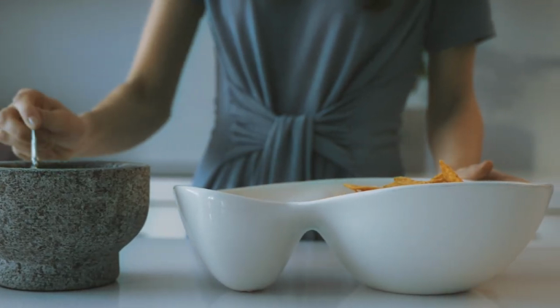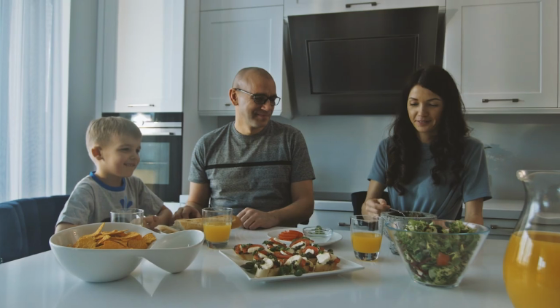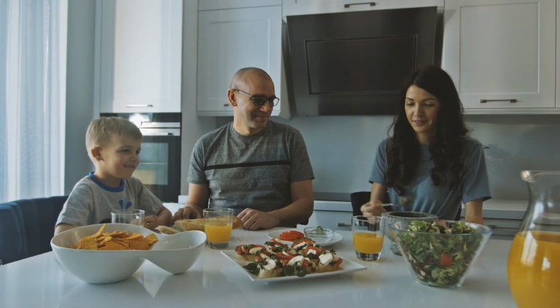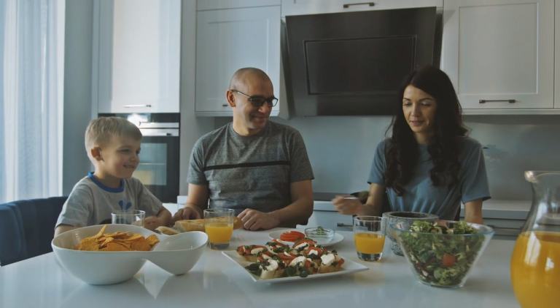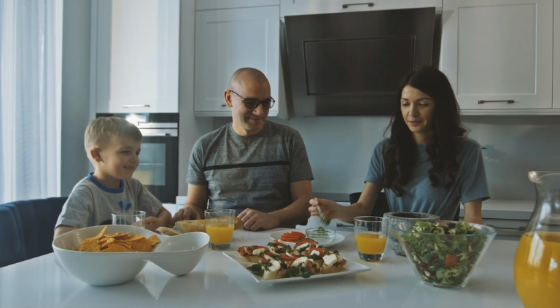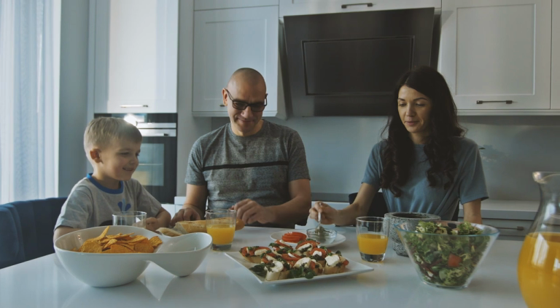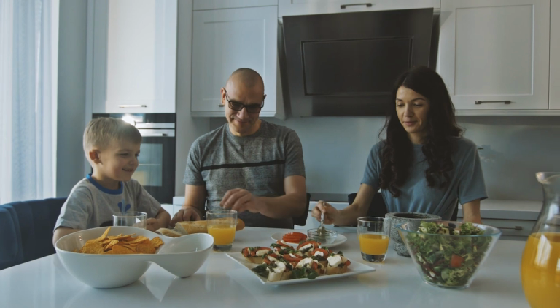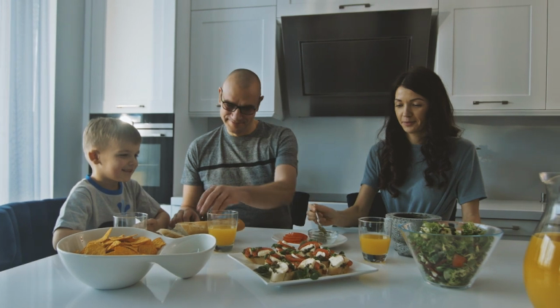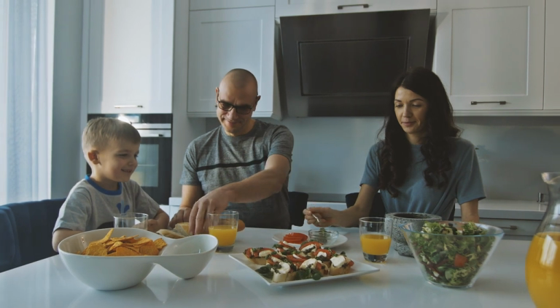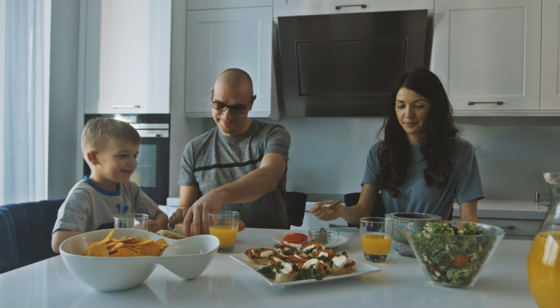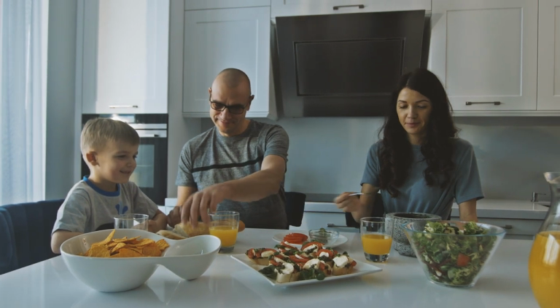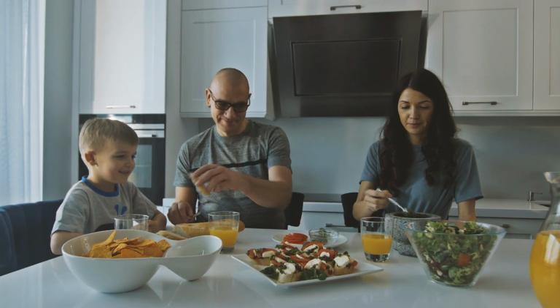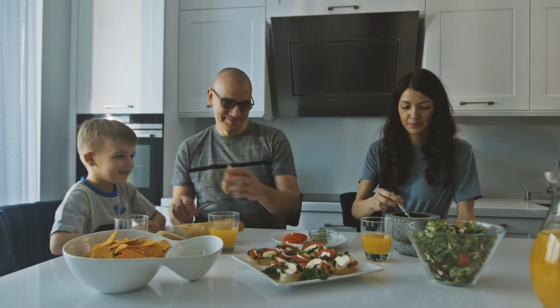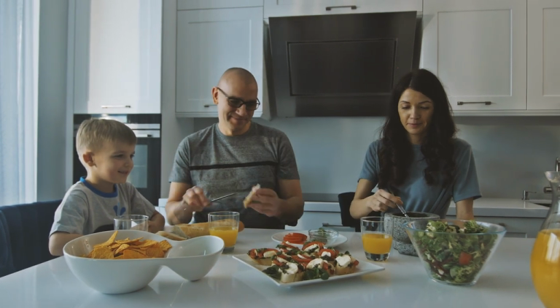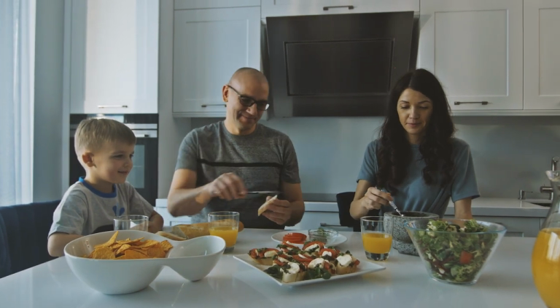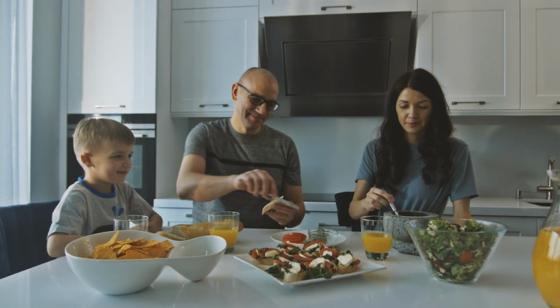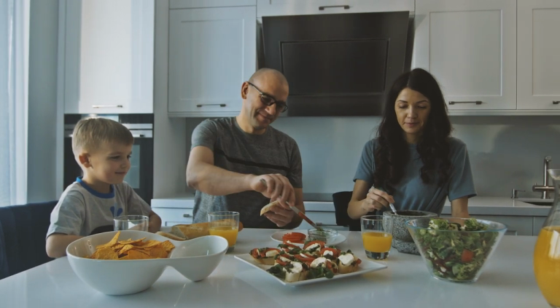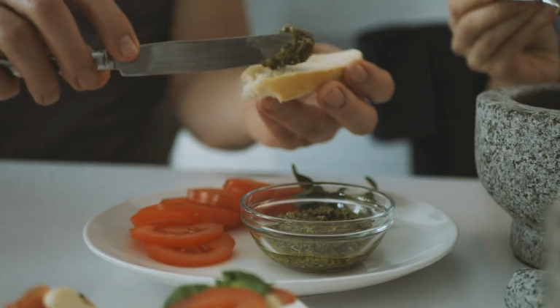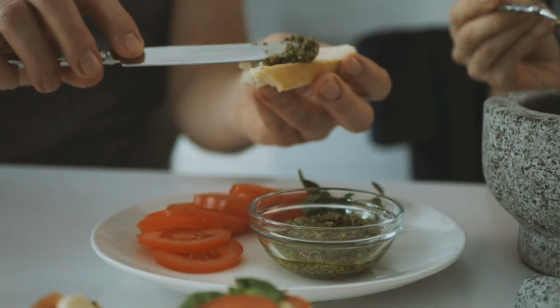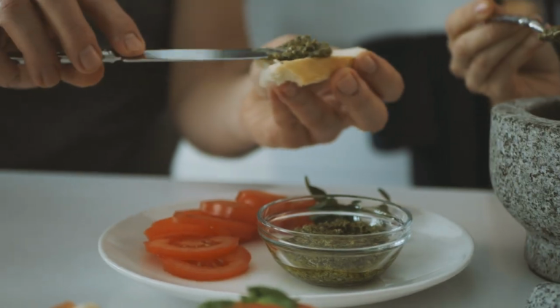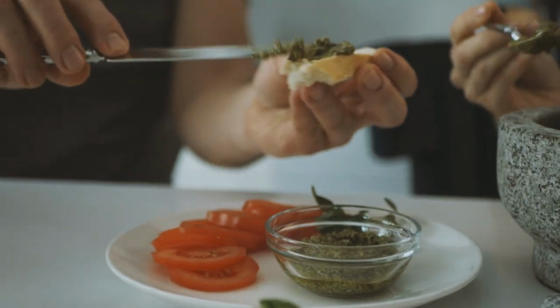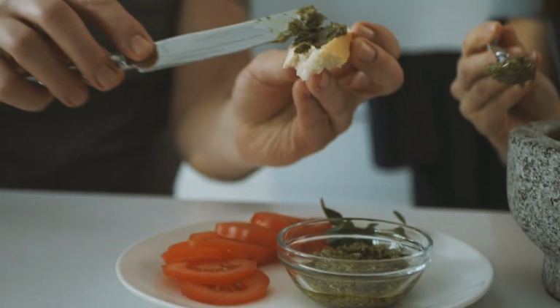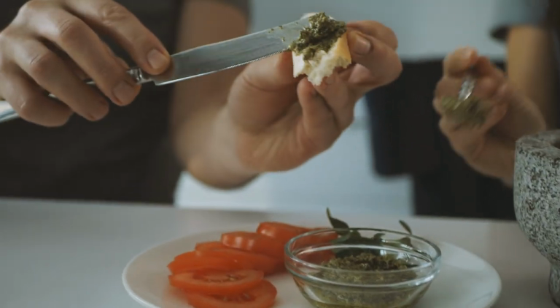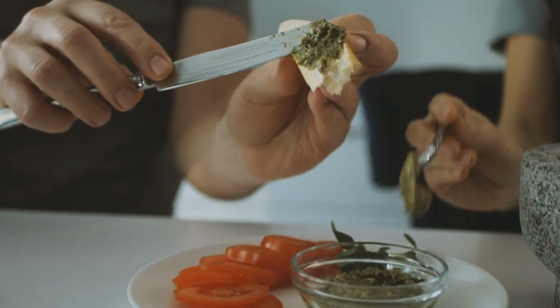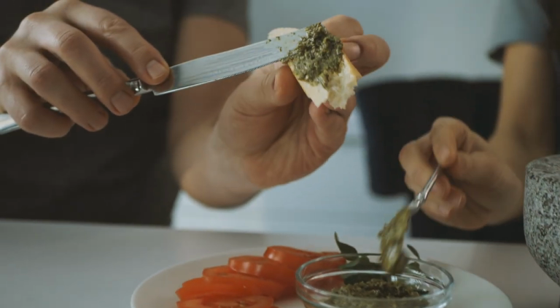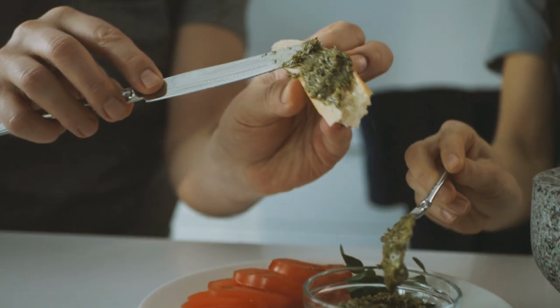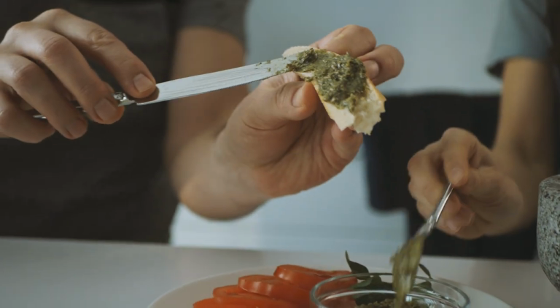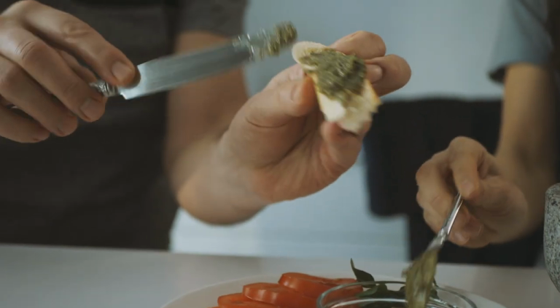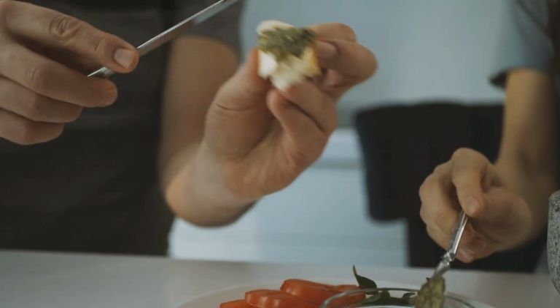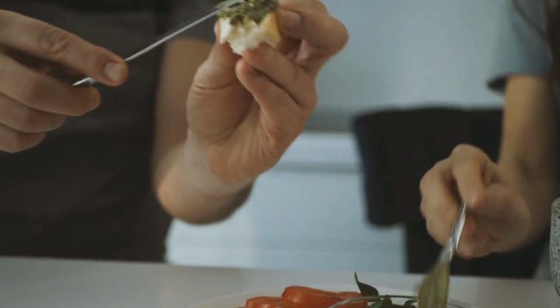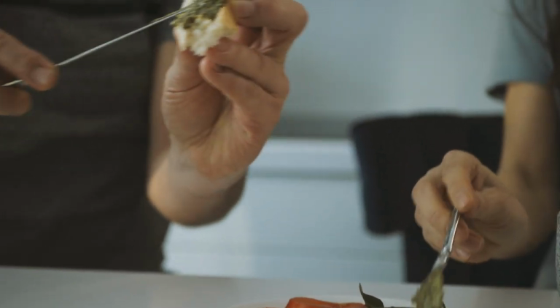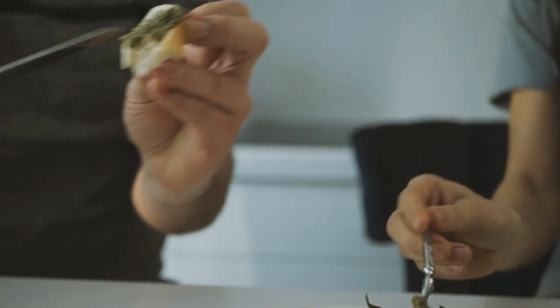You can always trust Chef Sophie. We will be your top secret ingredient for any meal.